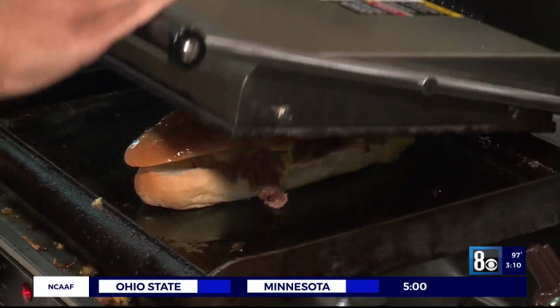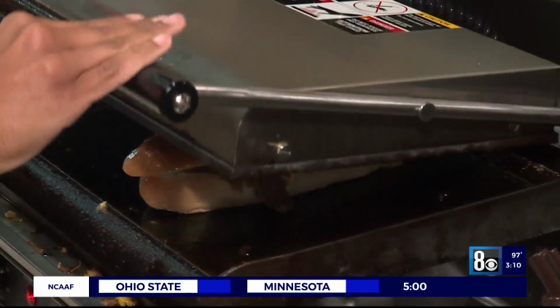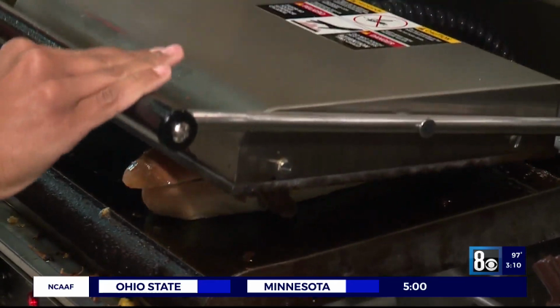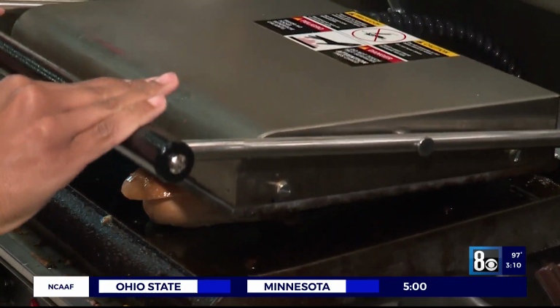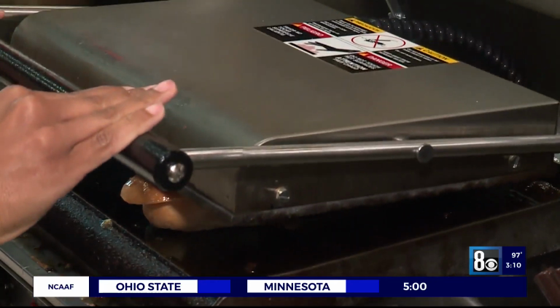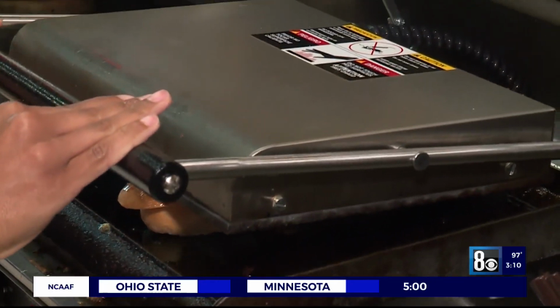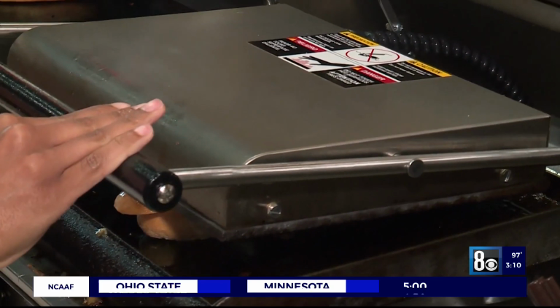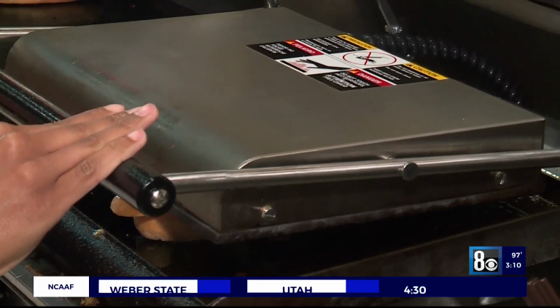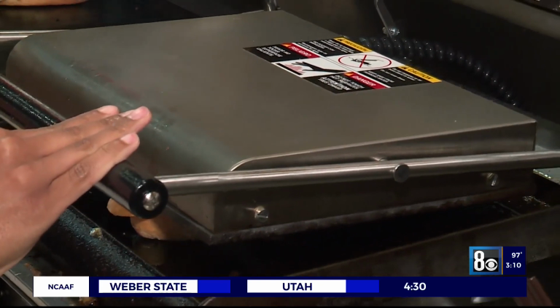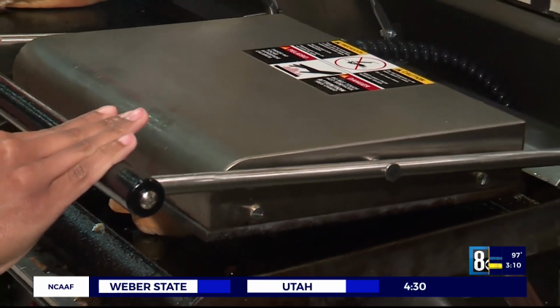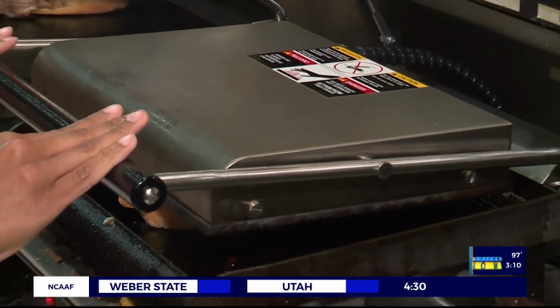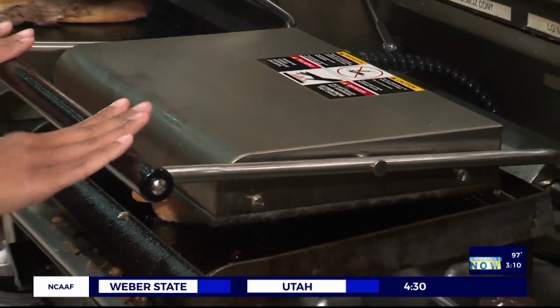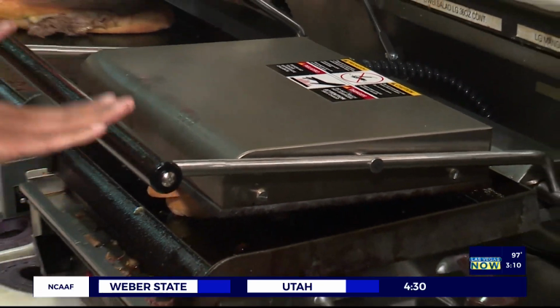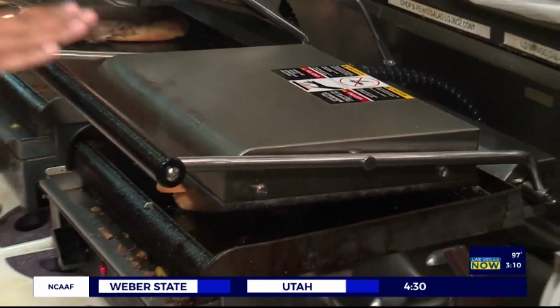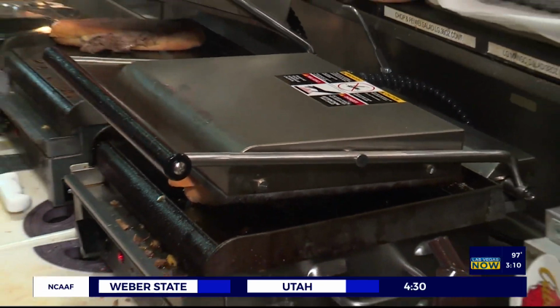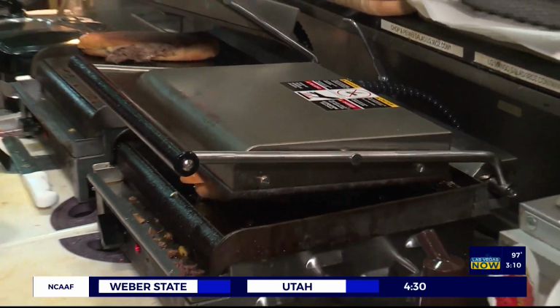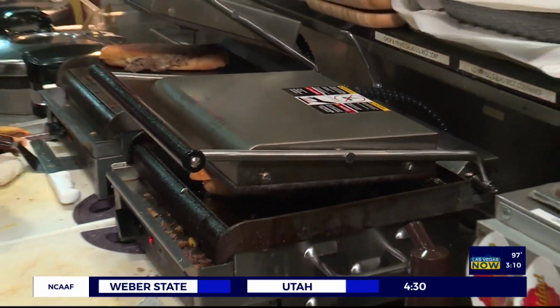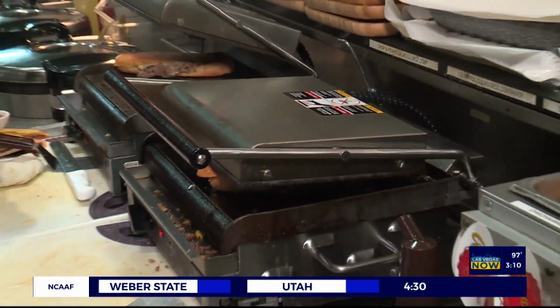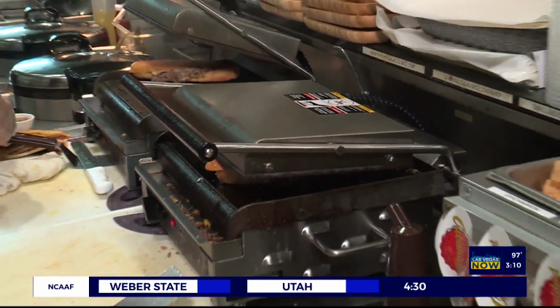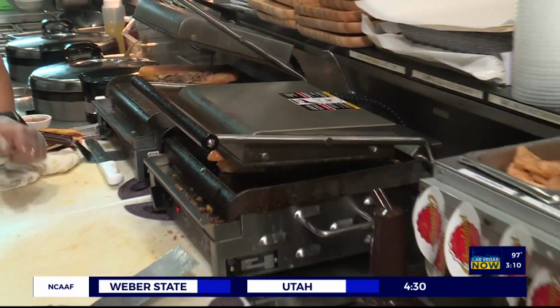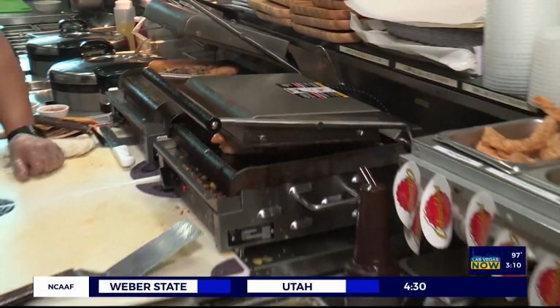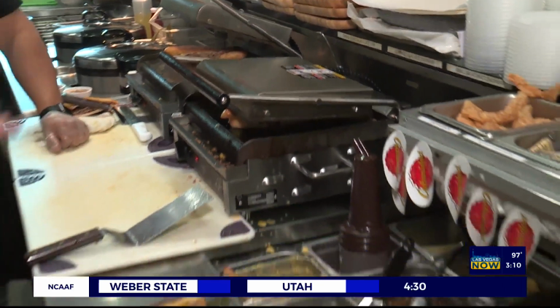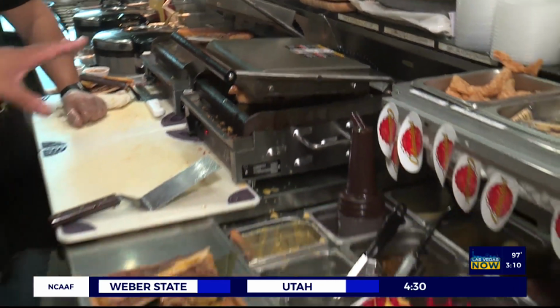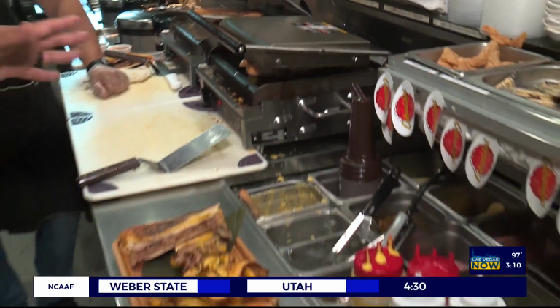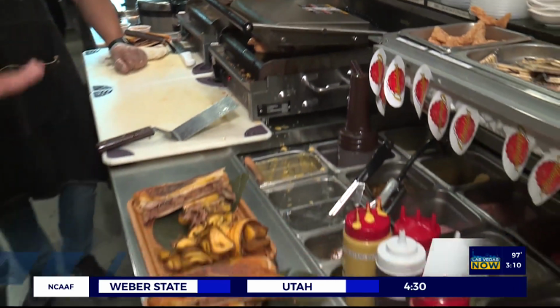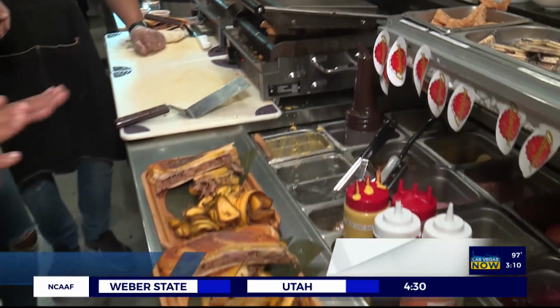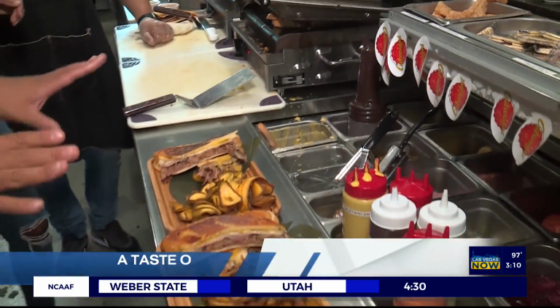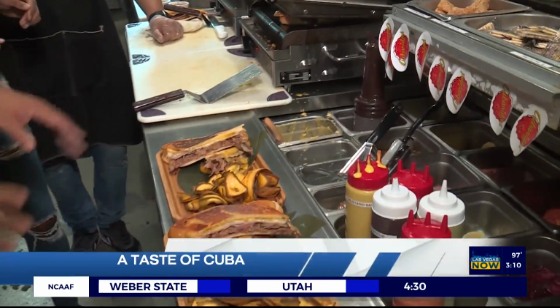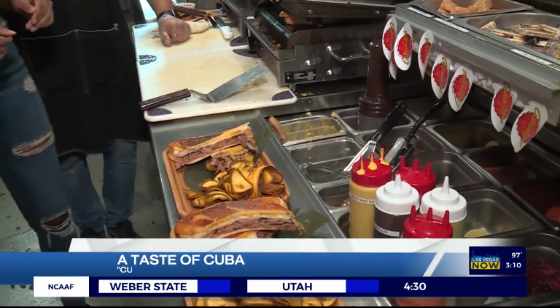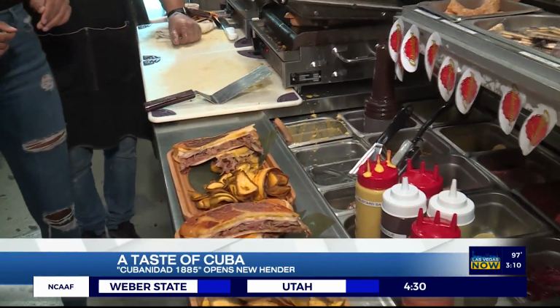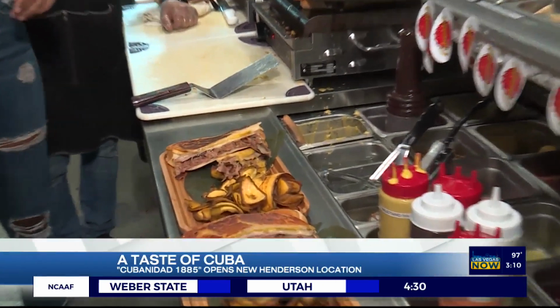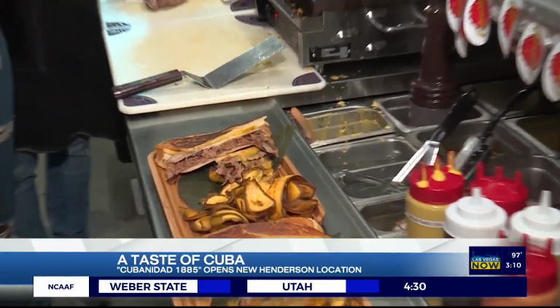As you'll see, most Cuban sandwiches are done pressed, which is what we do here for all our sandwiches.